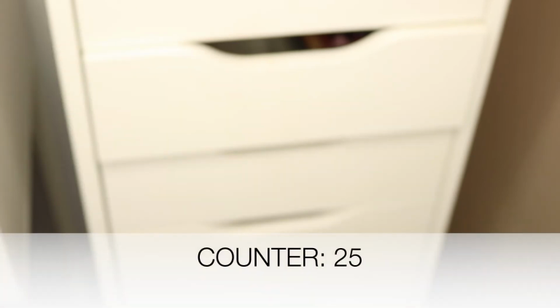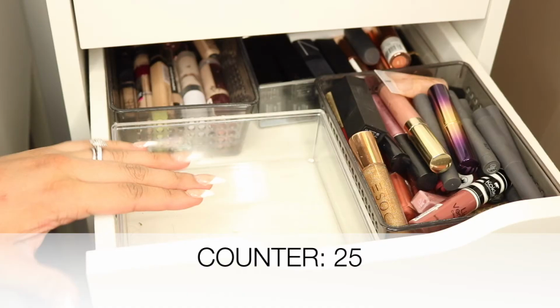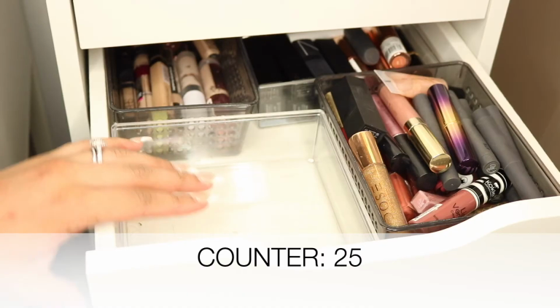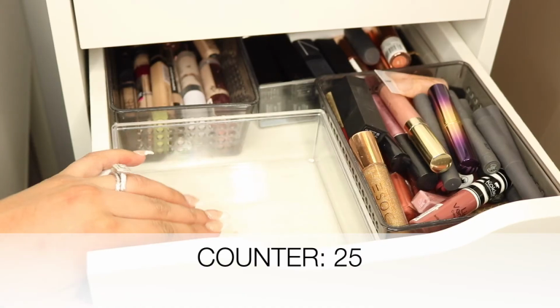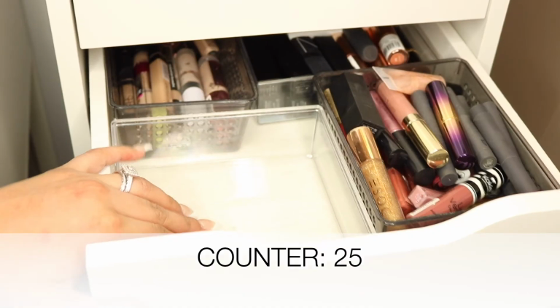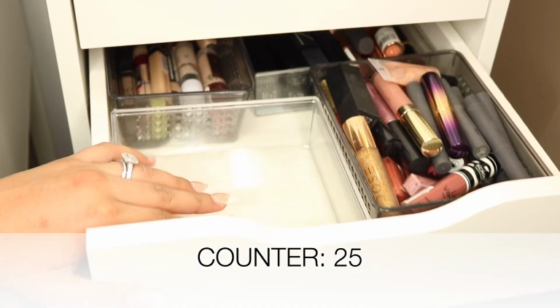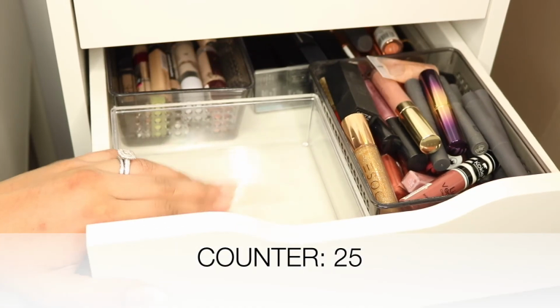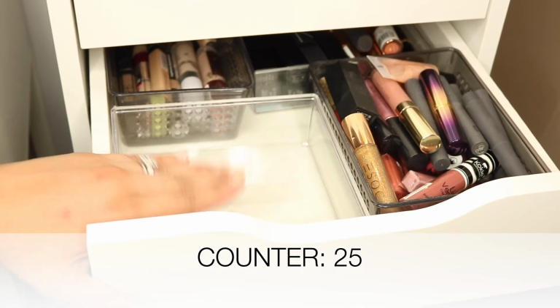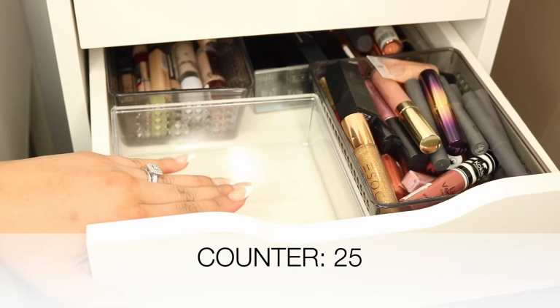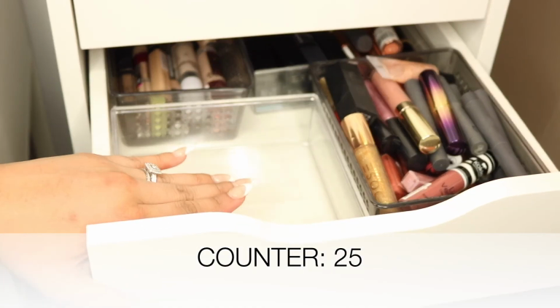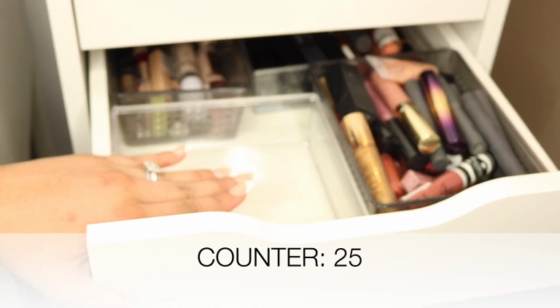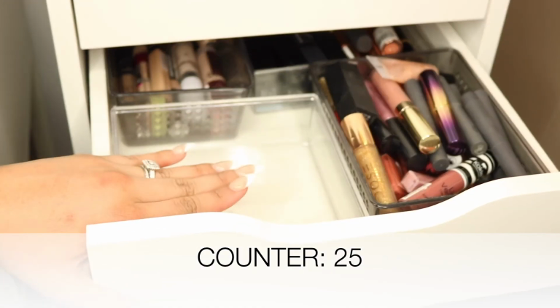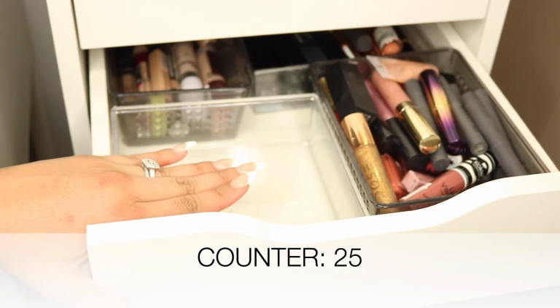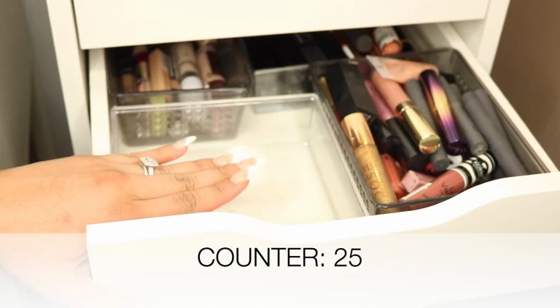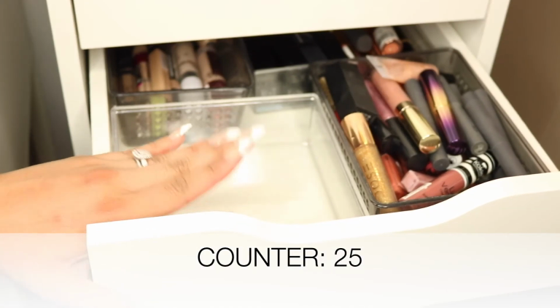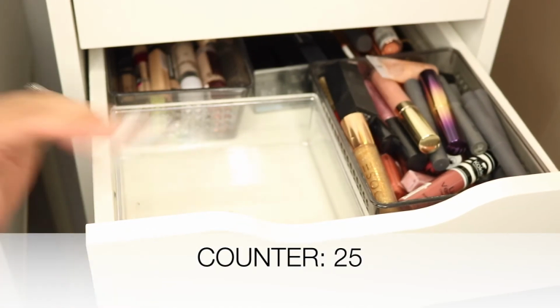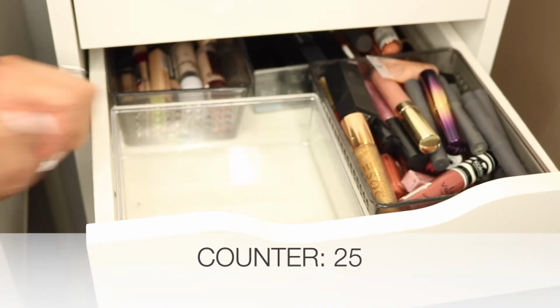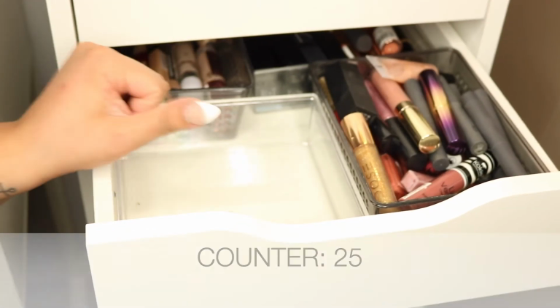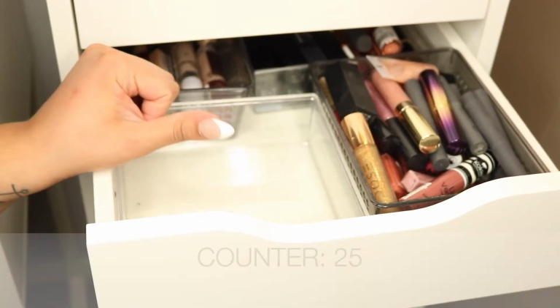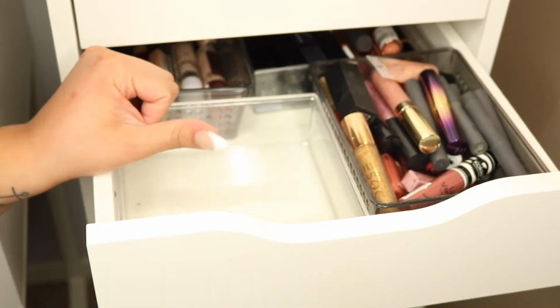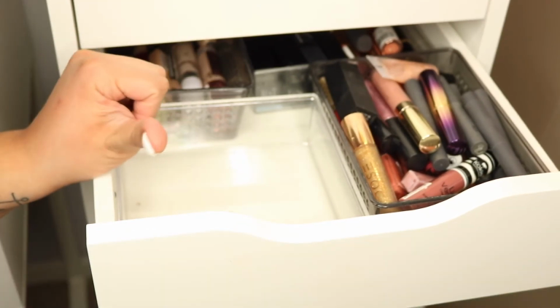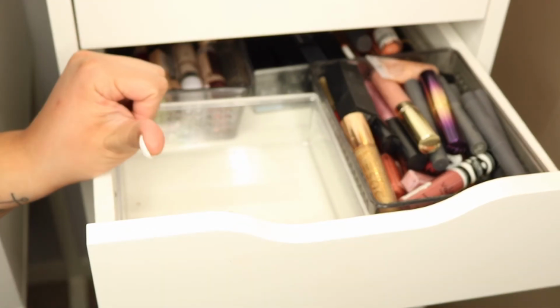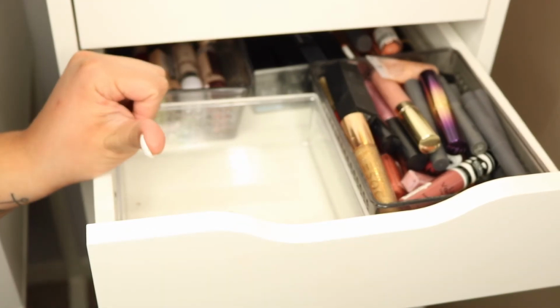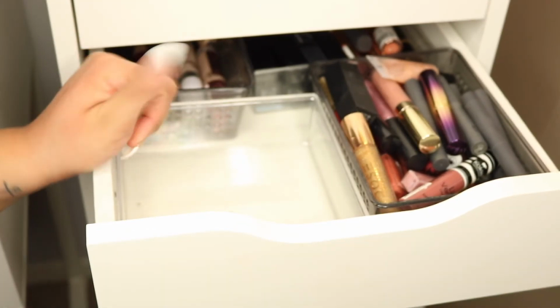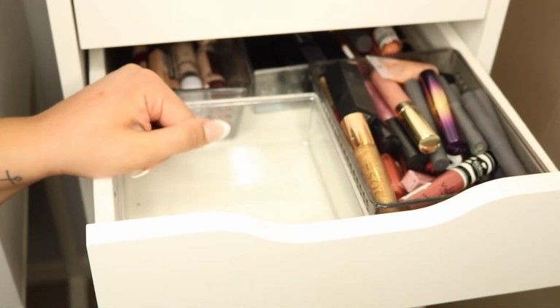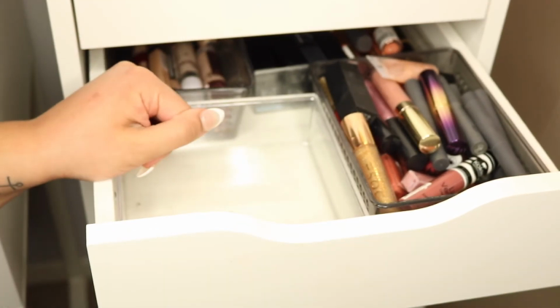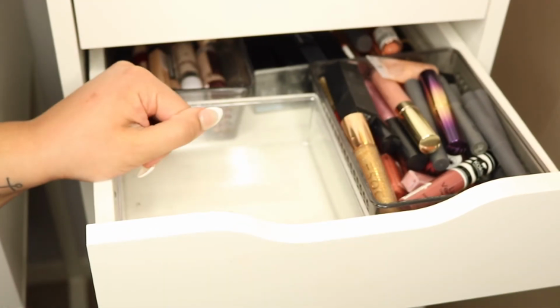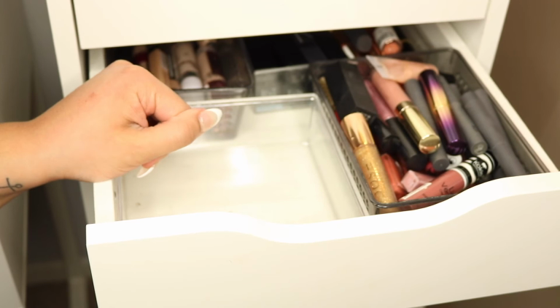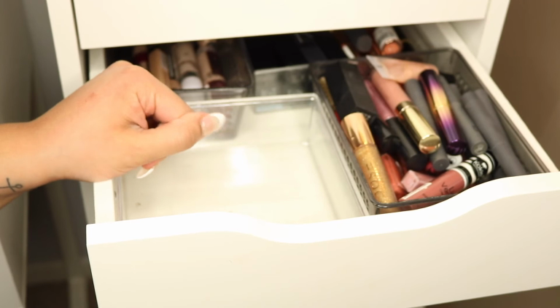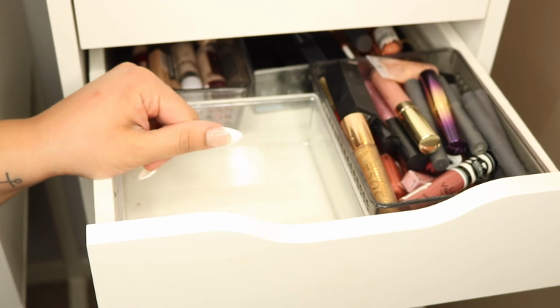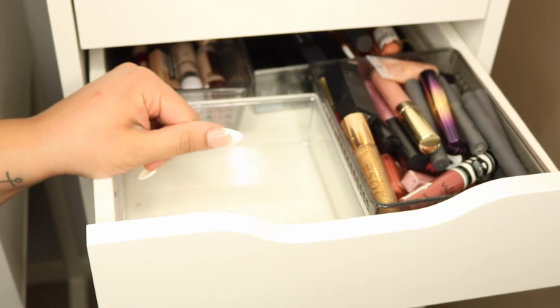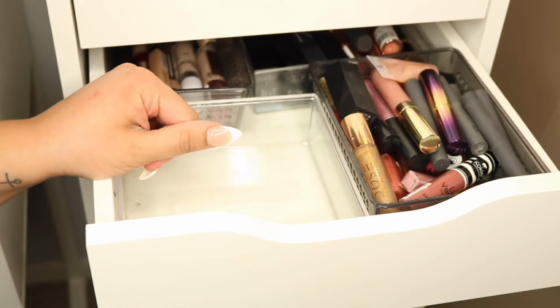These are all from Stila — 'Bossy,' 'Patina,' 'Caramelo,' and 'Basil.' I really do like this formula, but I'm only going to keep 'Patina' and 'Basil.' I don't really use the other shades, so there's no point in keeping them. That's it for everything in this drawer.